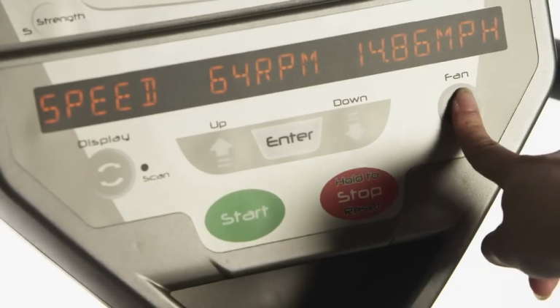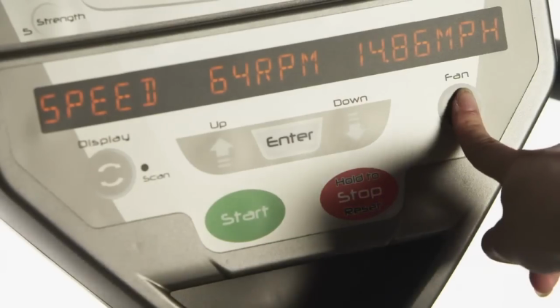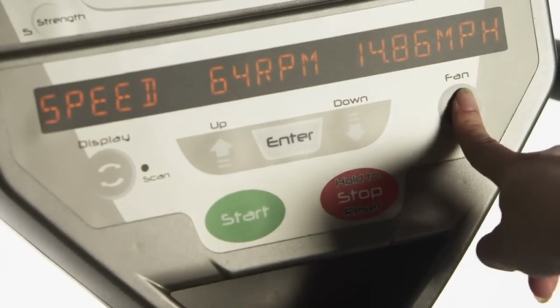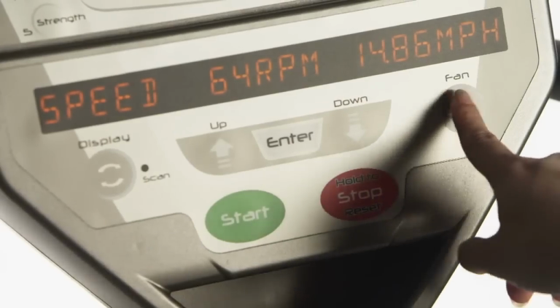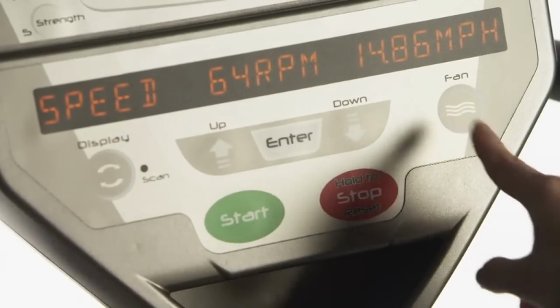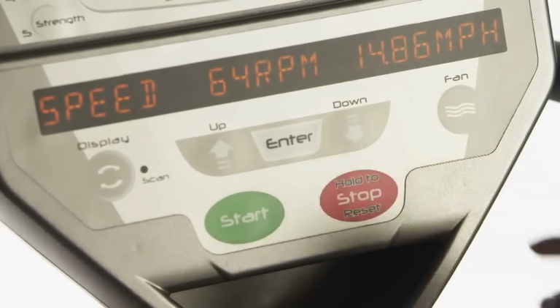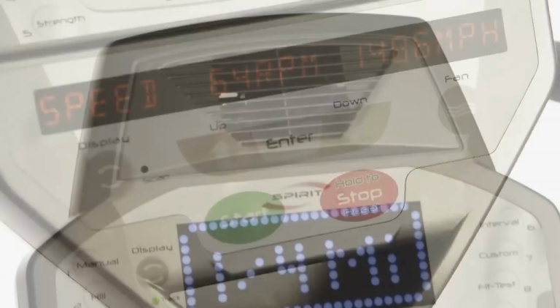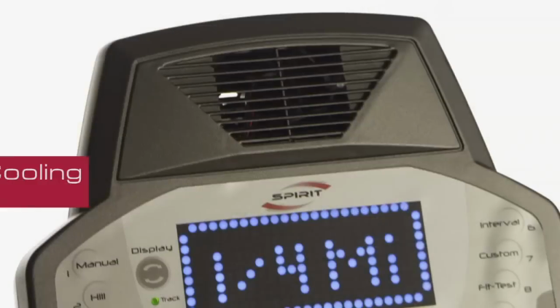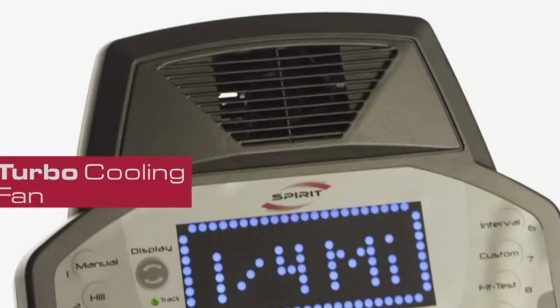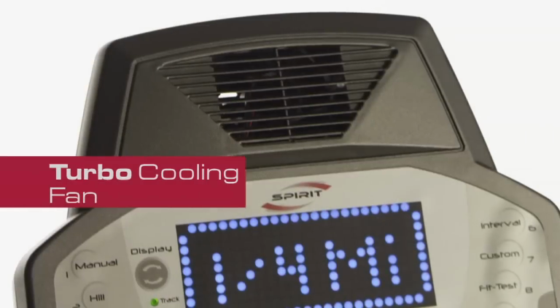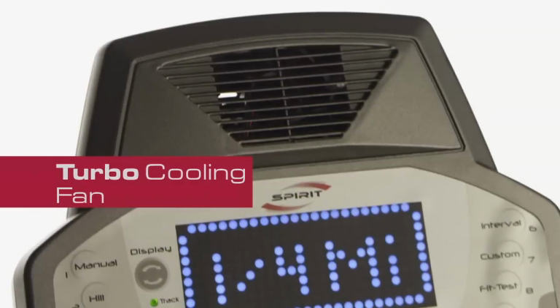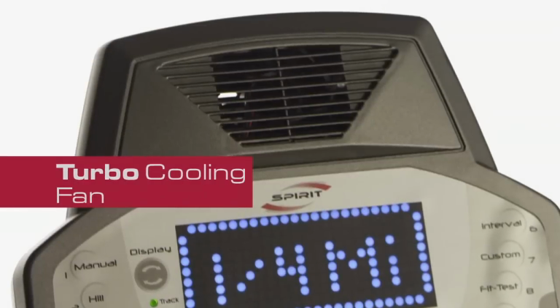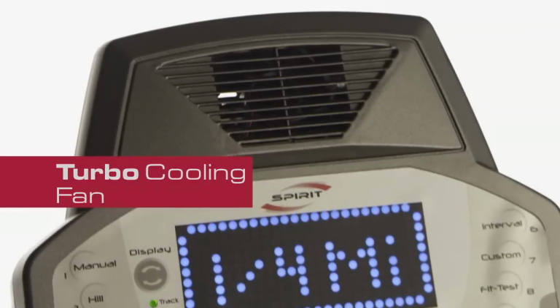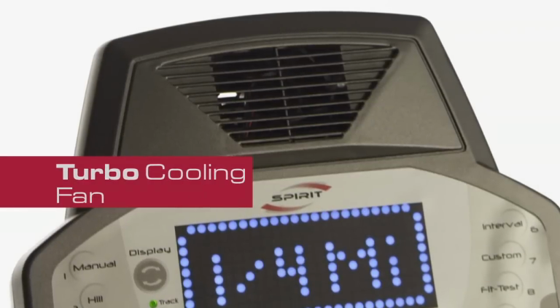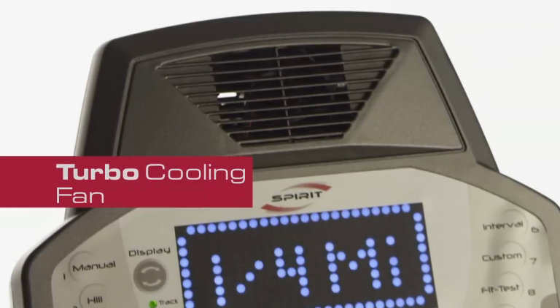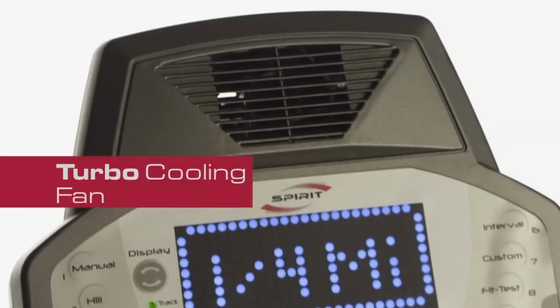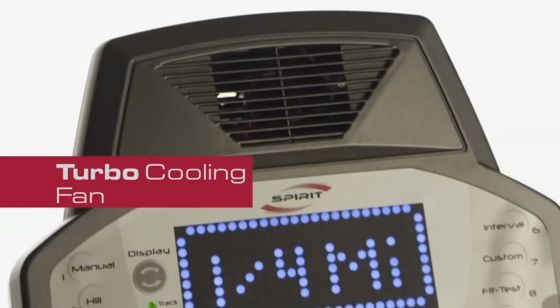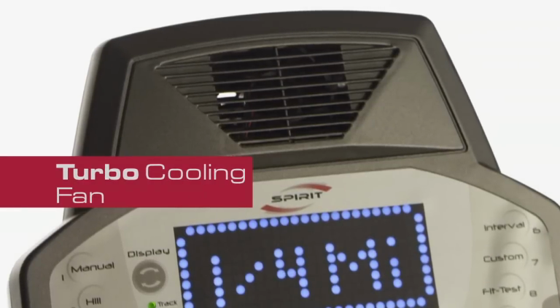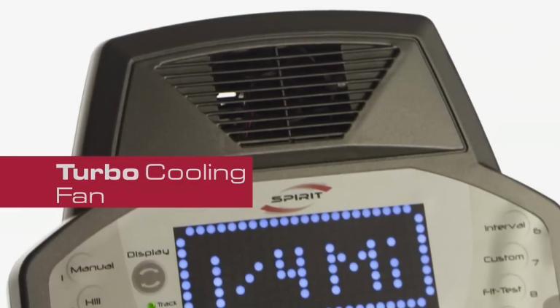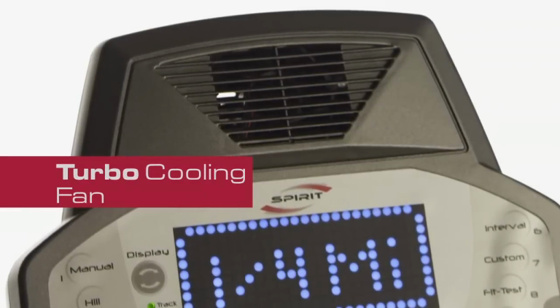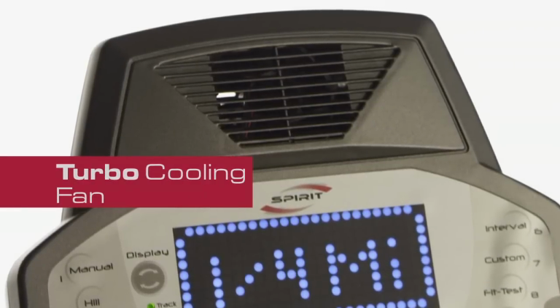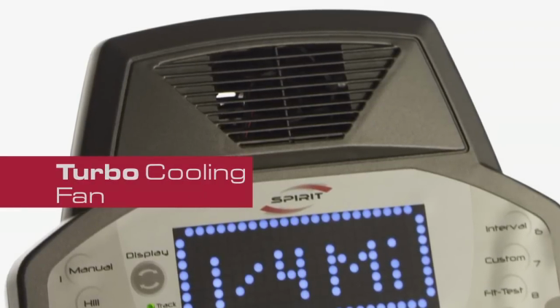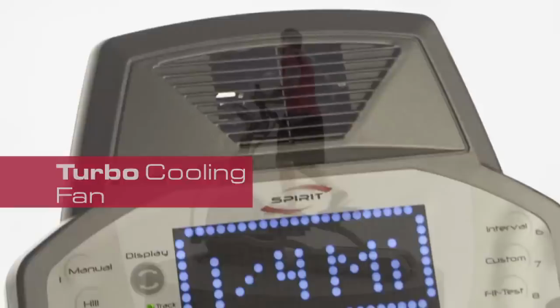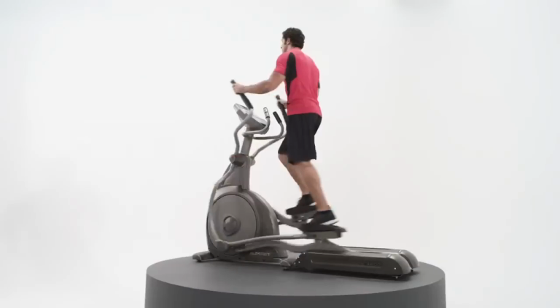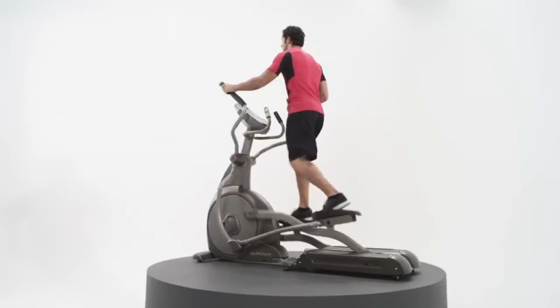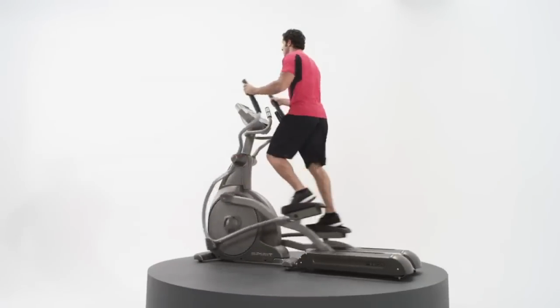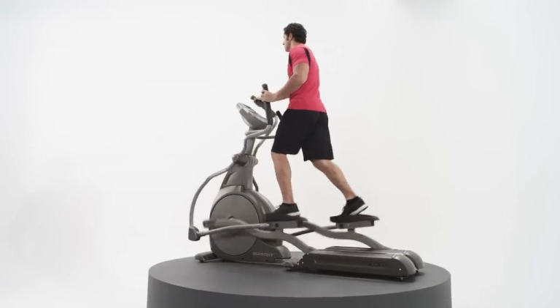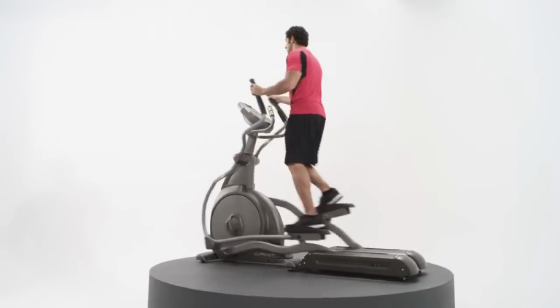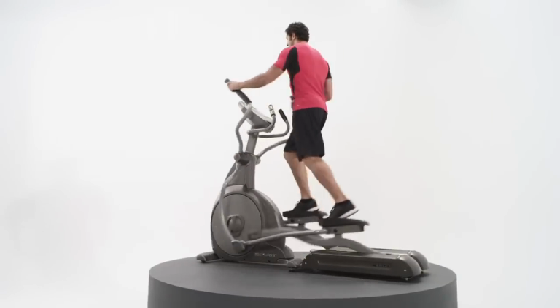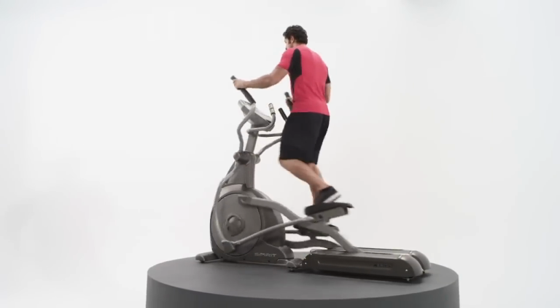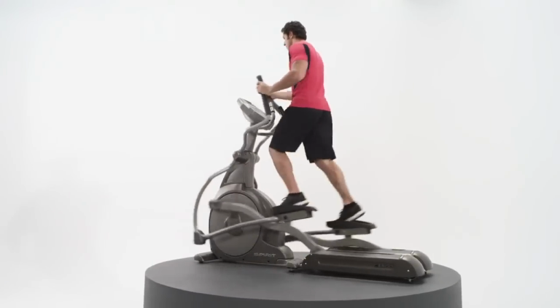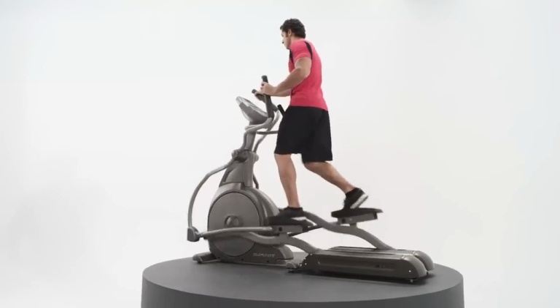A turbo cooling fan is standard on the CE800 Elliptical, allowing you to extend your workout.